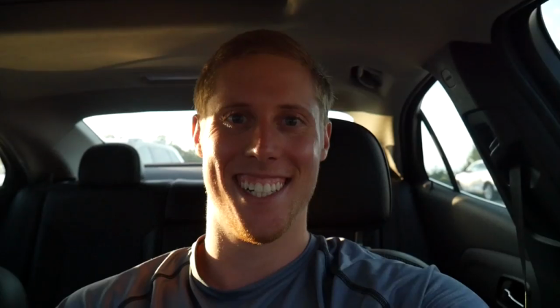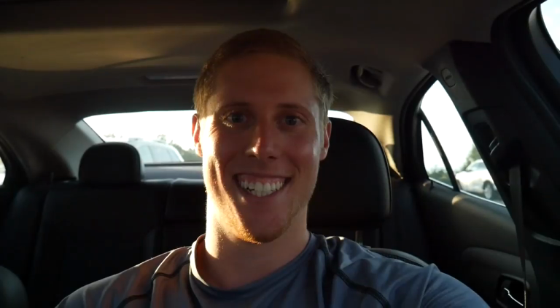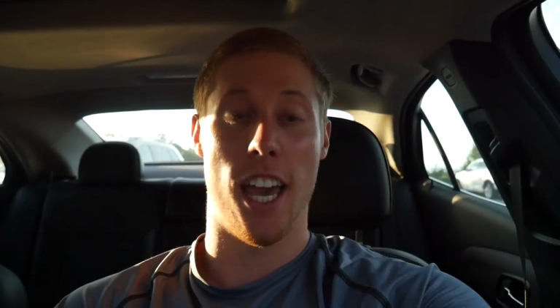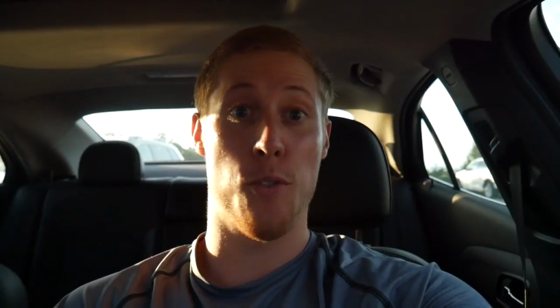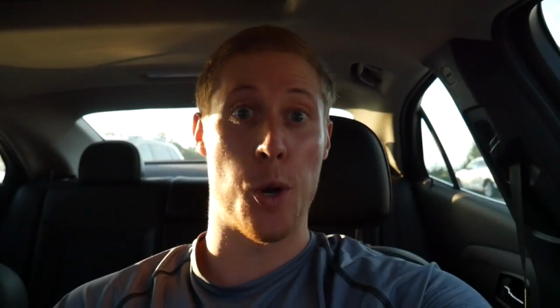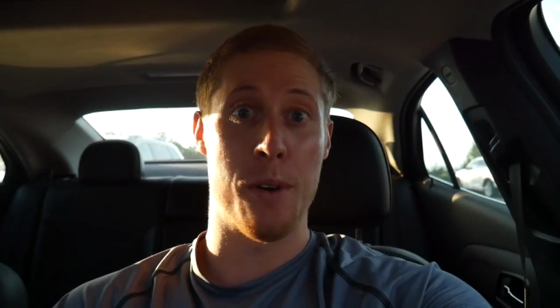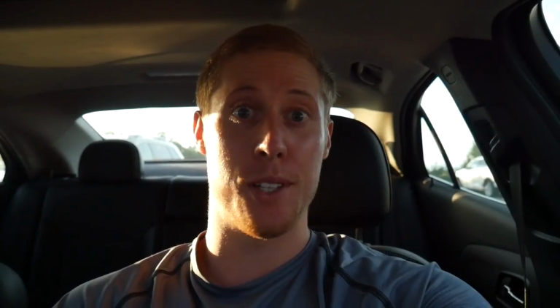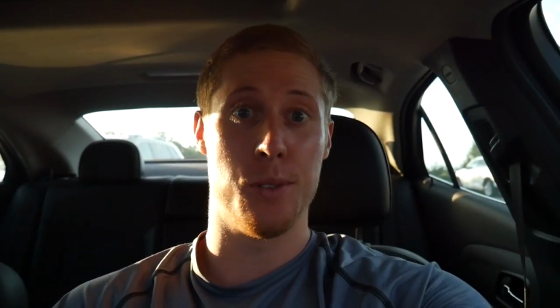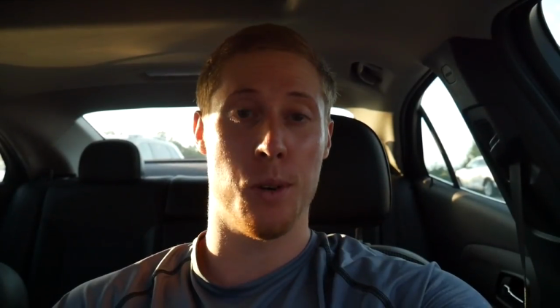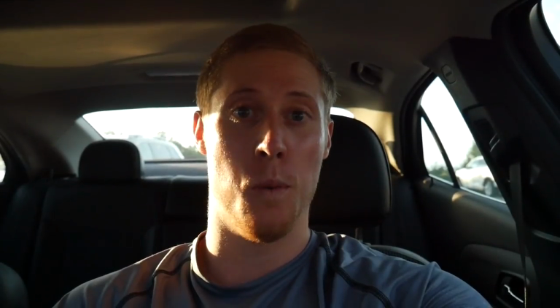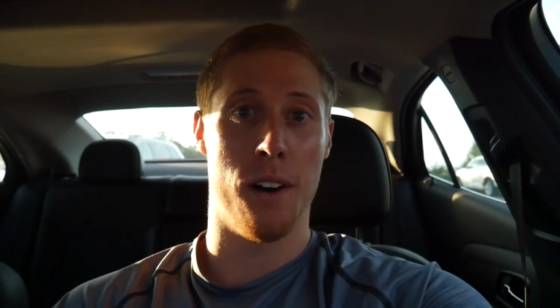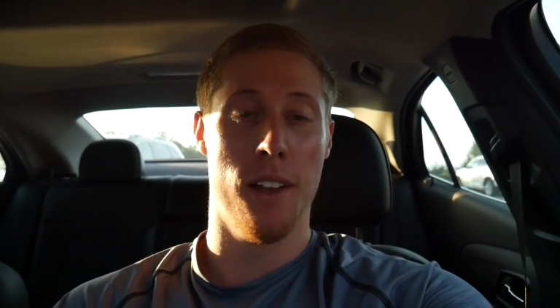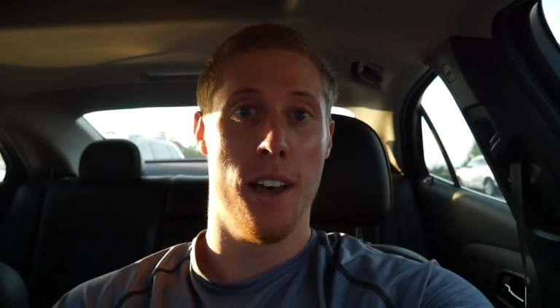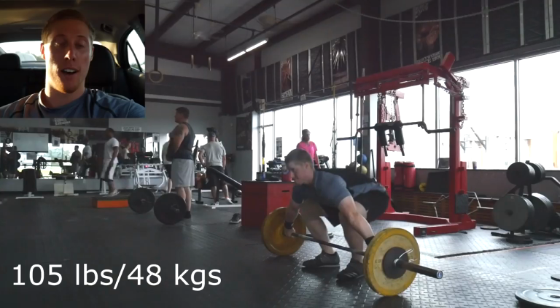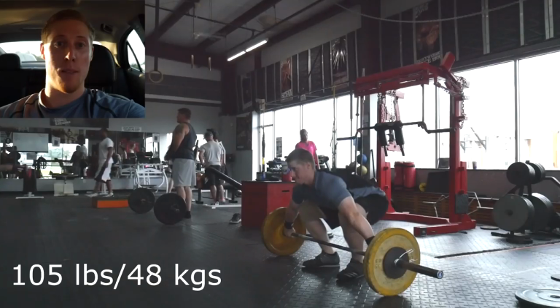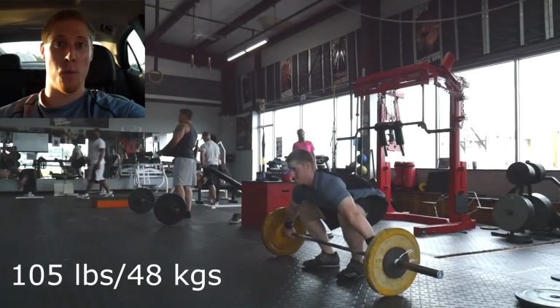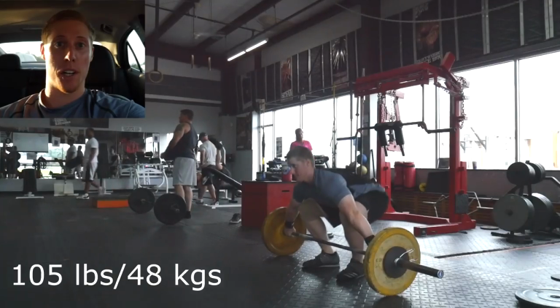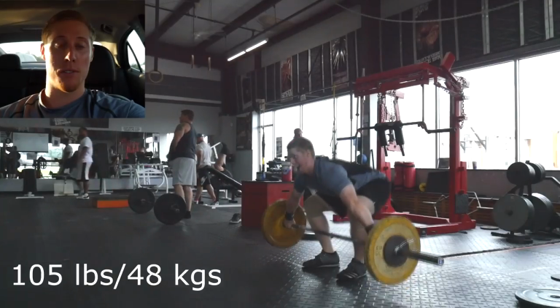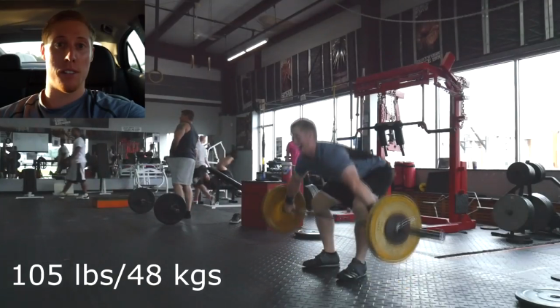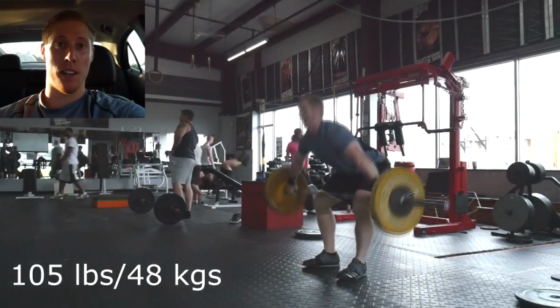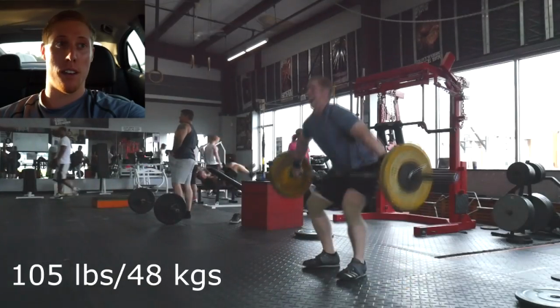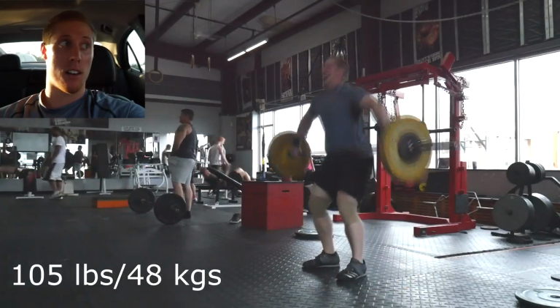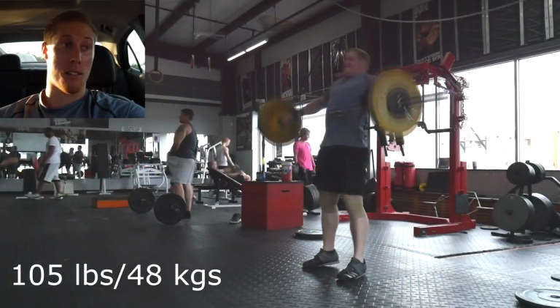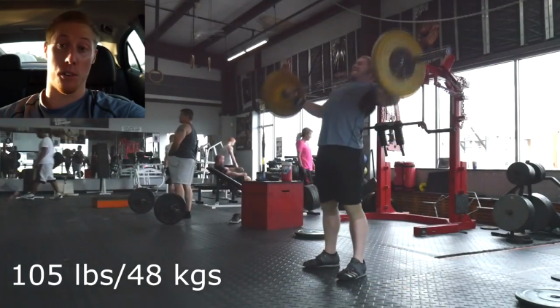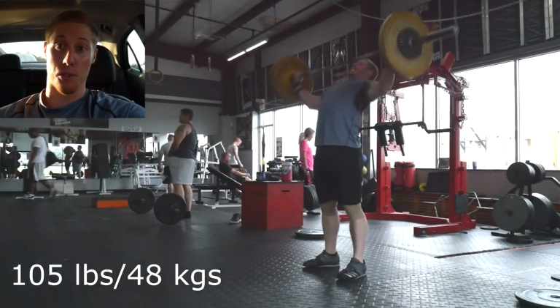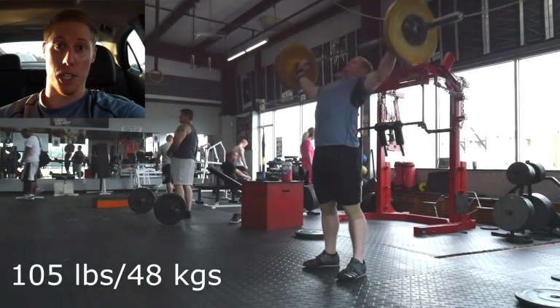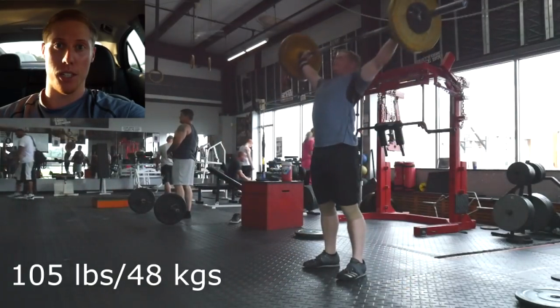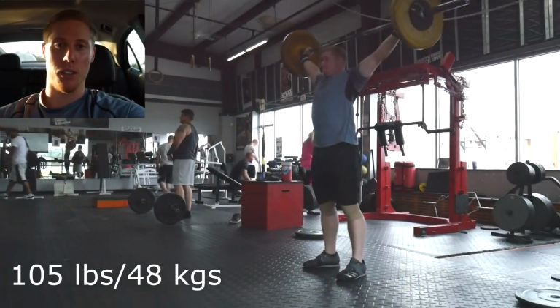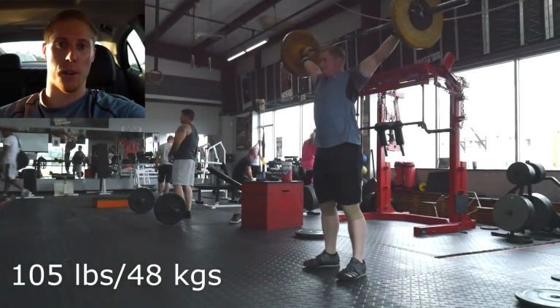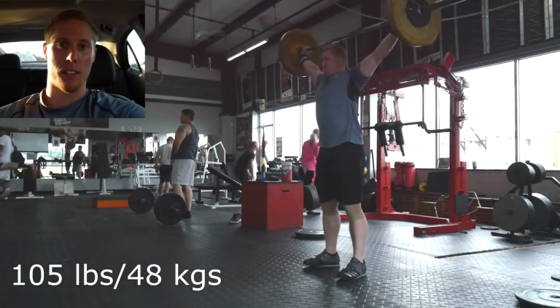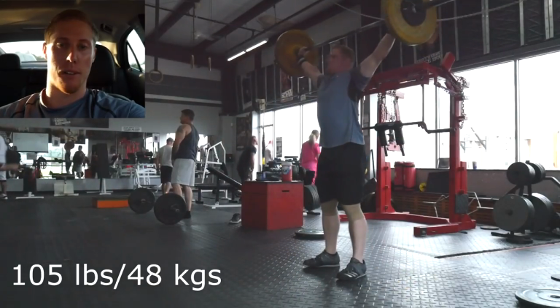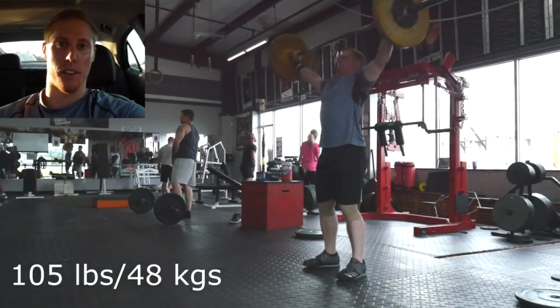Hey everyone, I hope everyone is doing well. My workout today I felt really good going into everything.